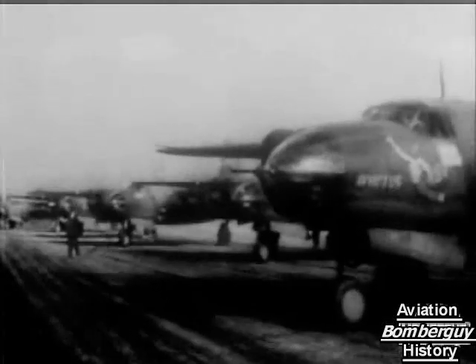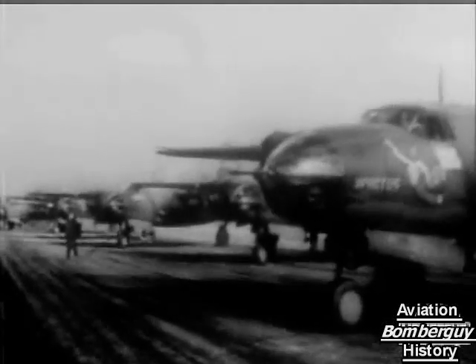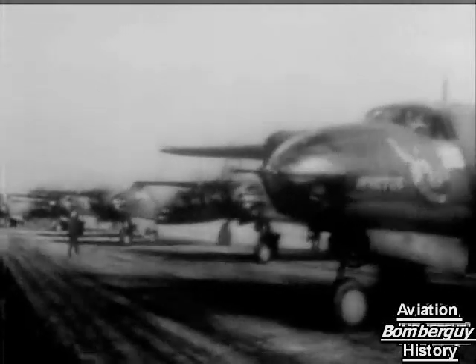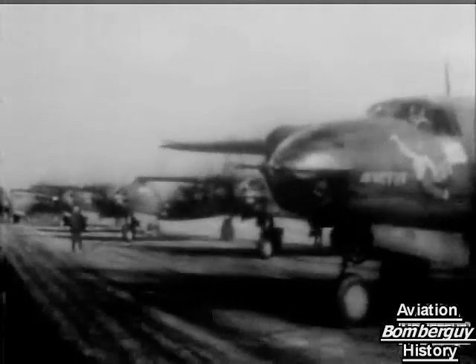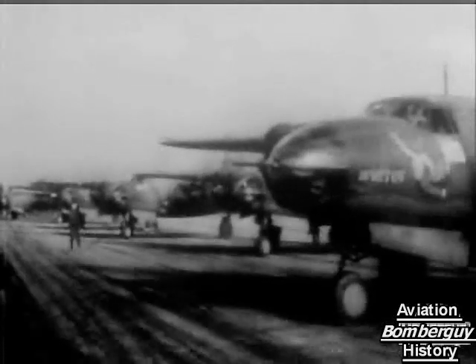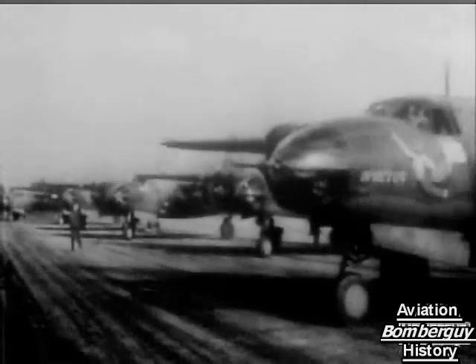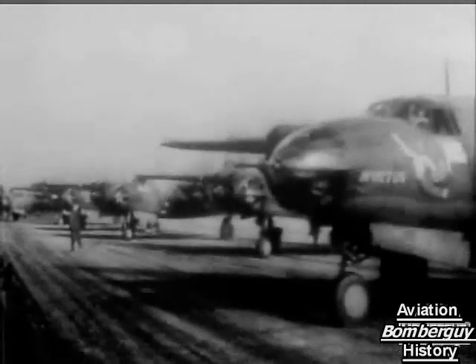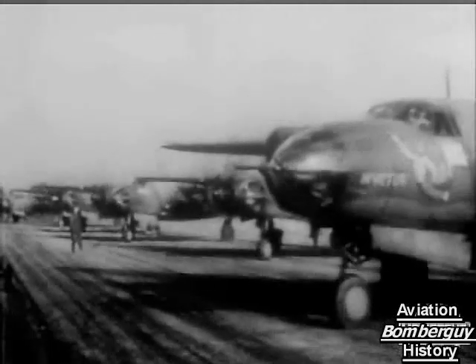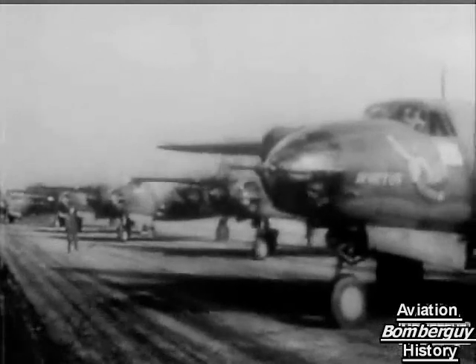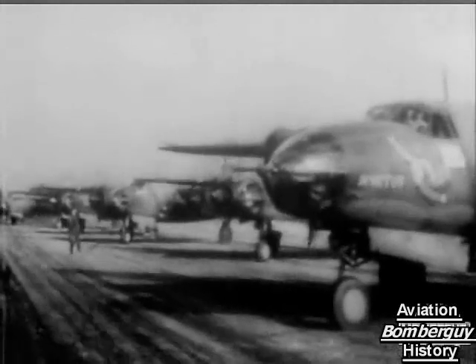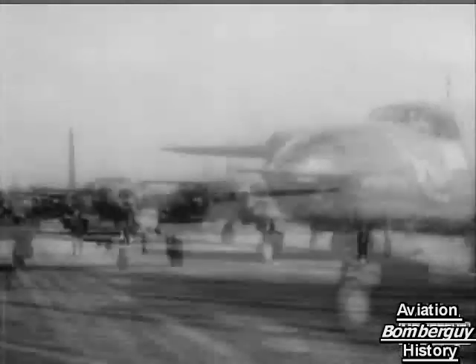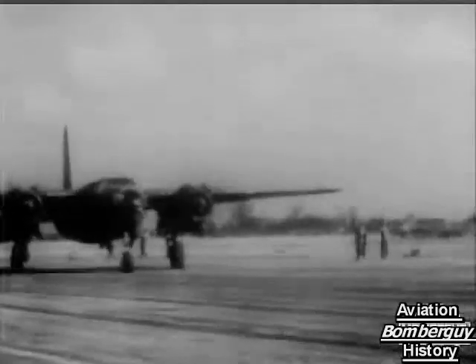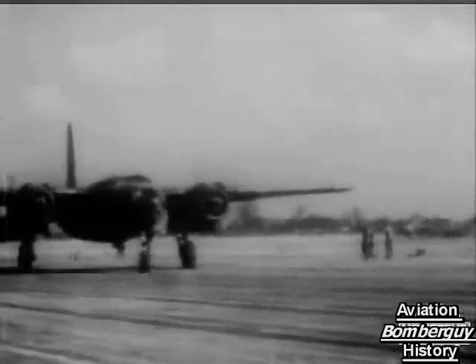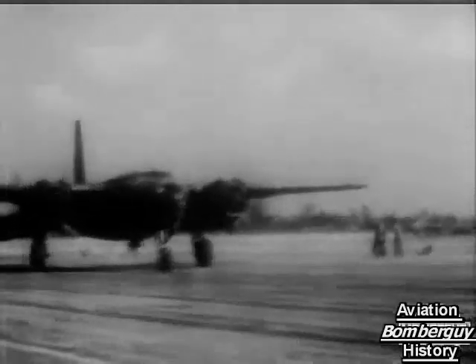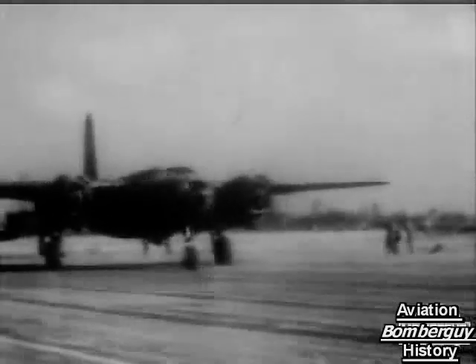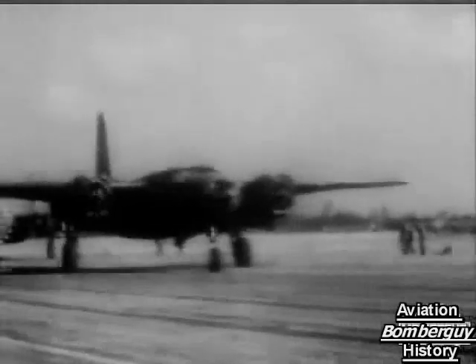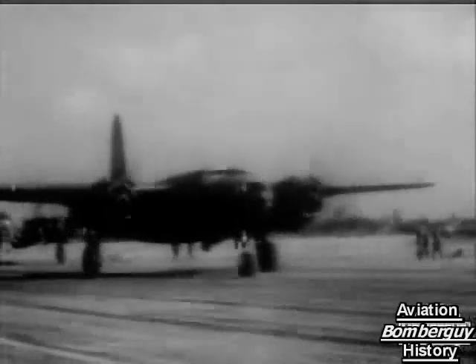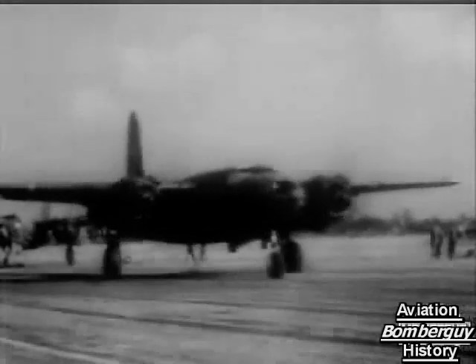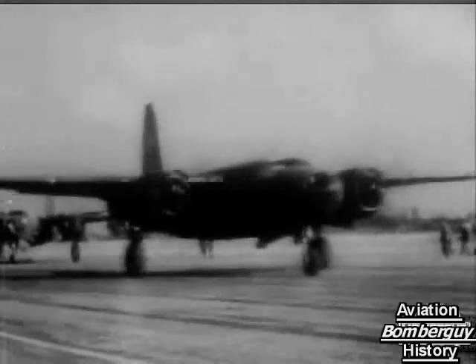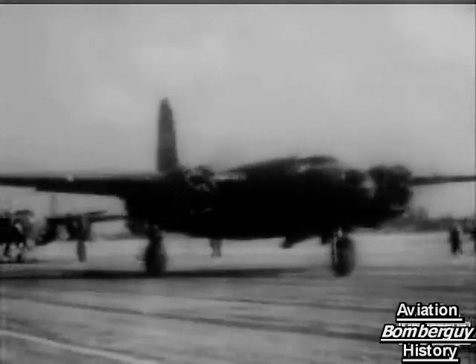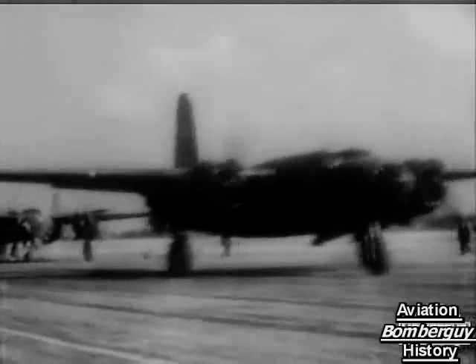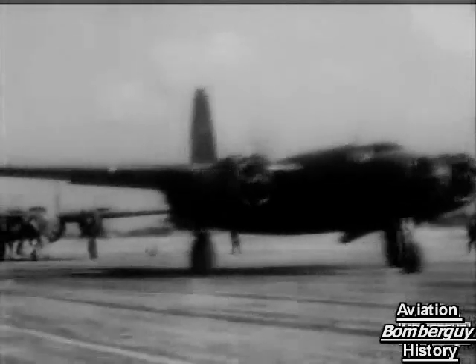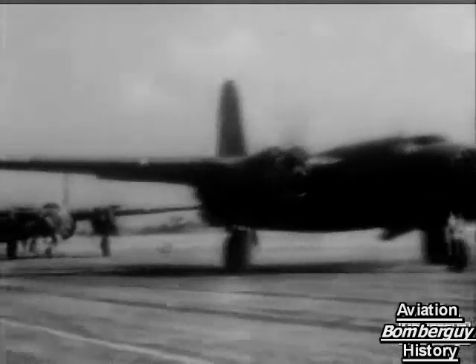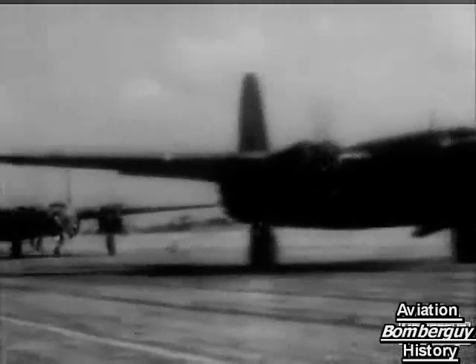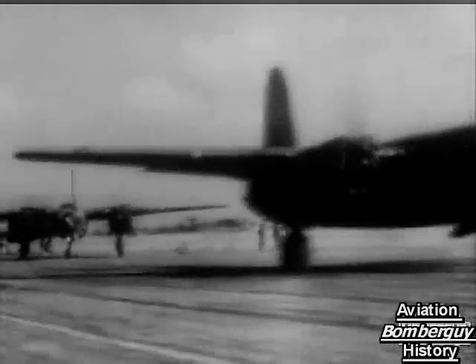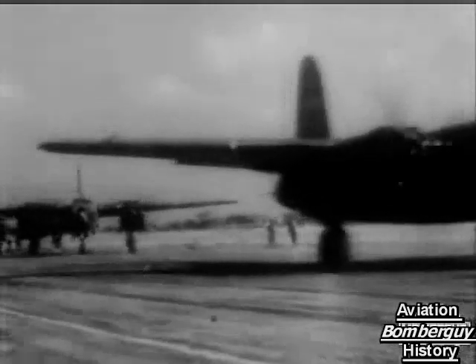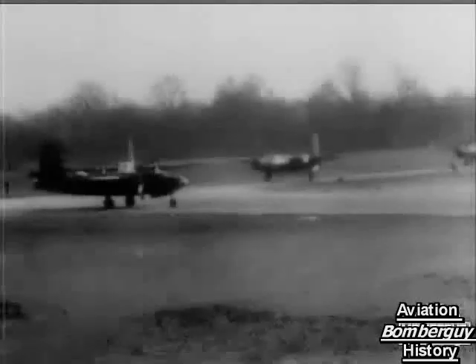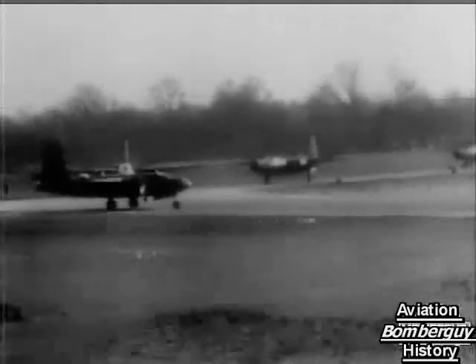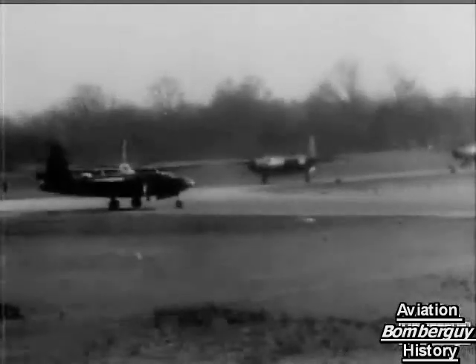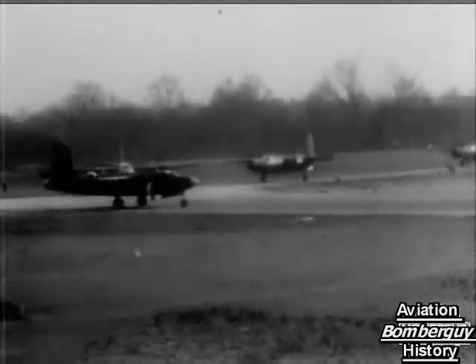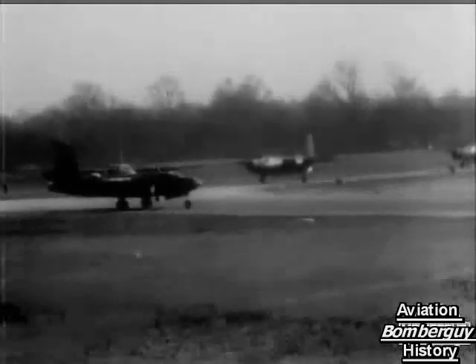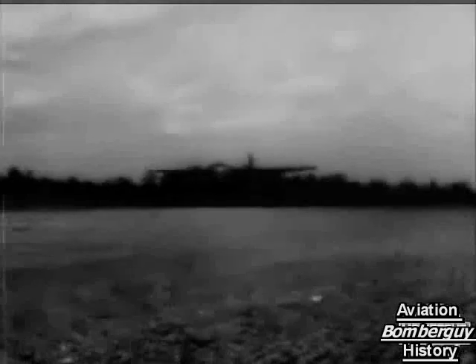This story — the story of a typical Marauder attack — was shot by members of a combat camera unit. And here we go.